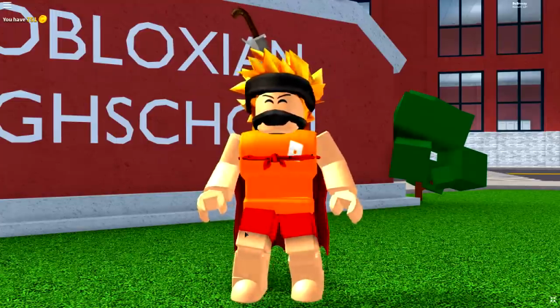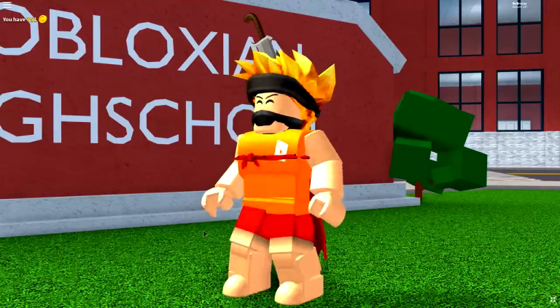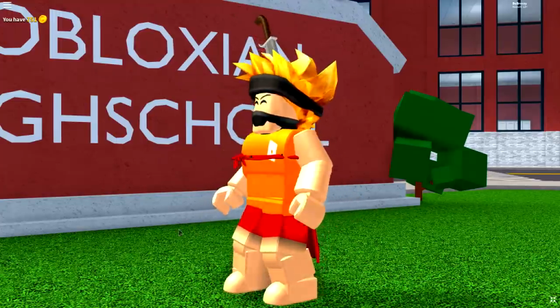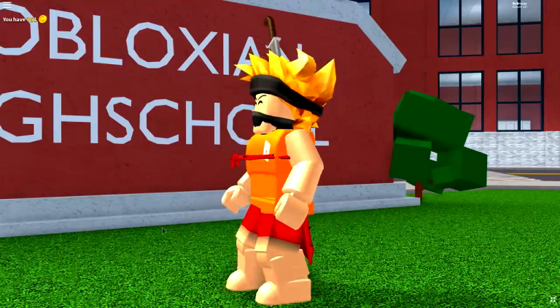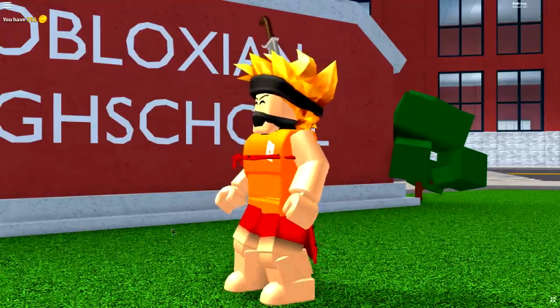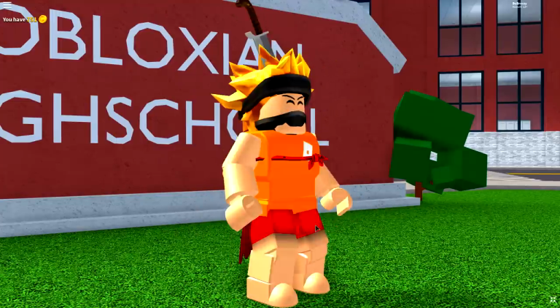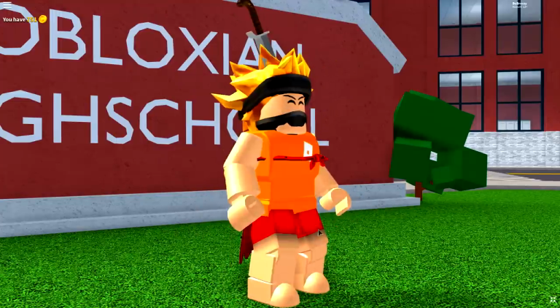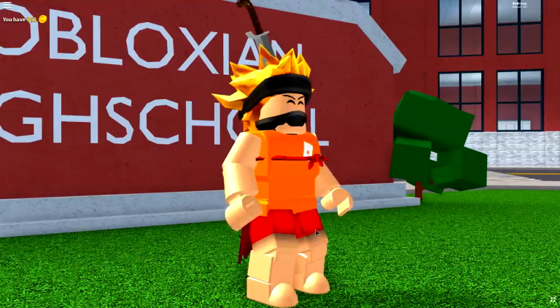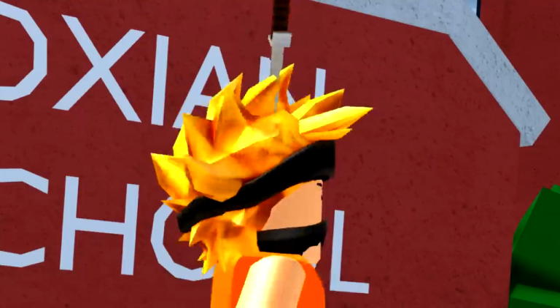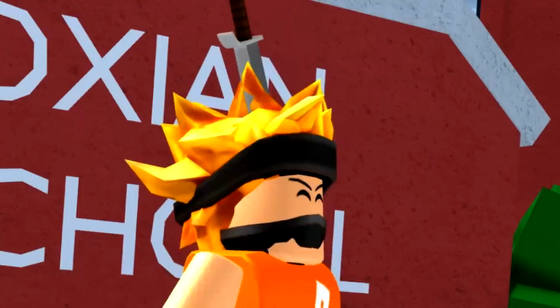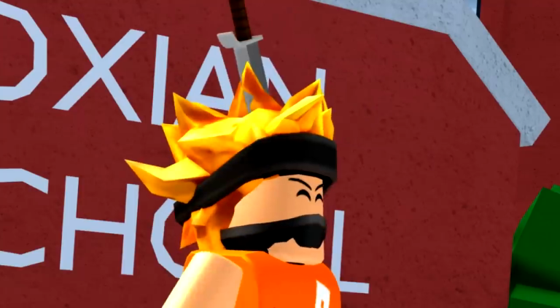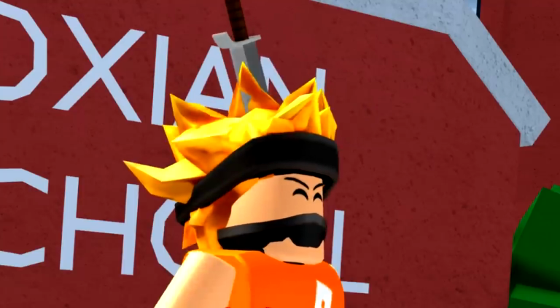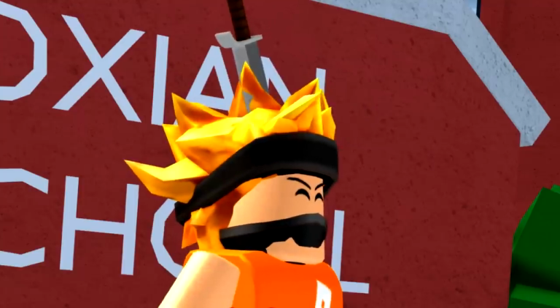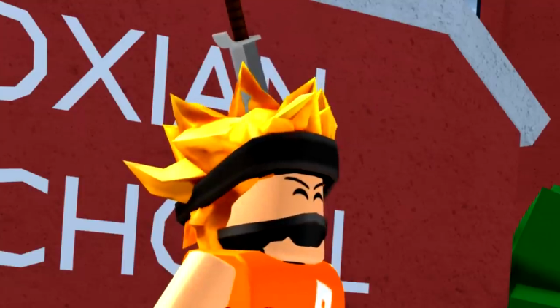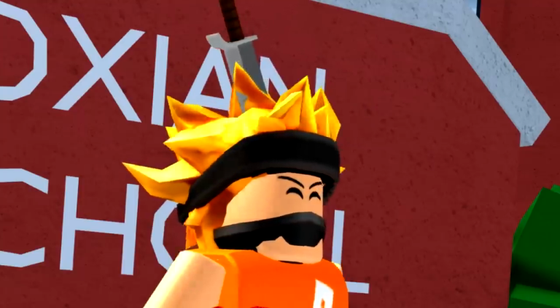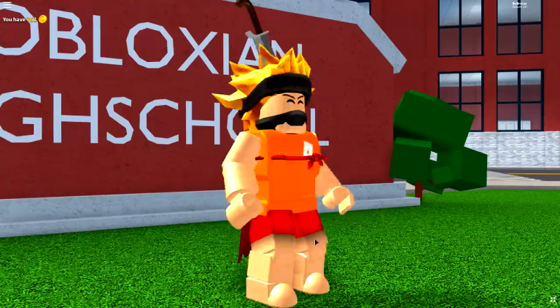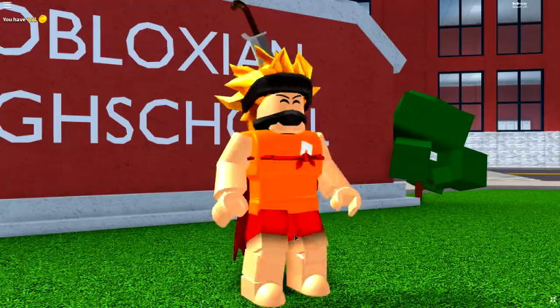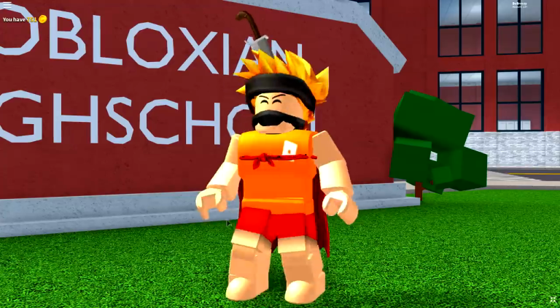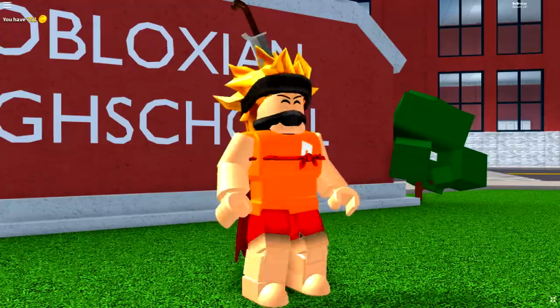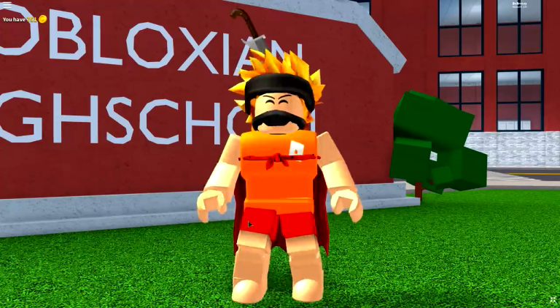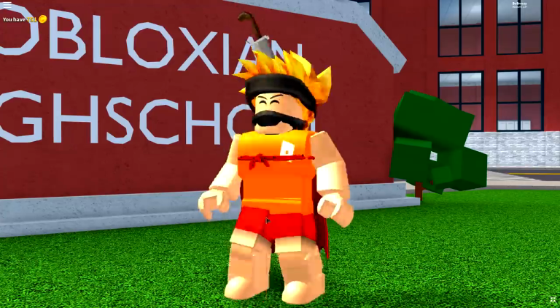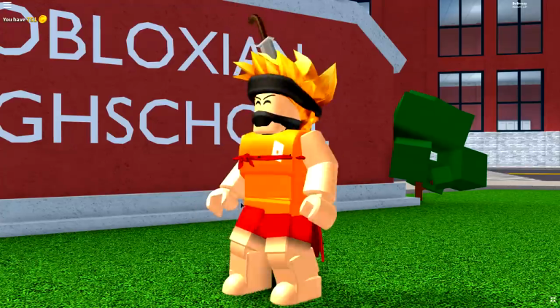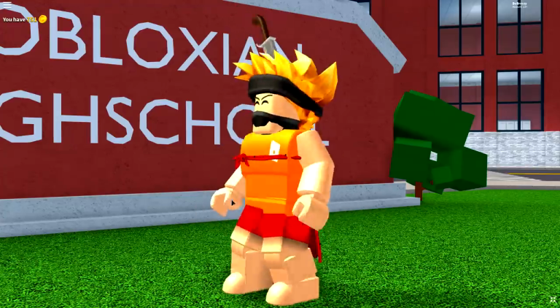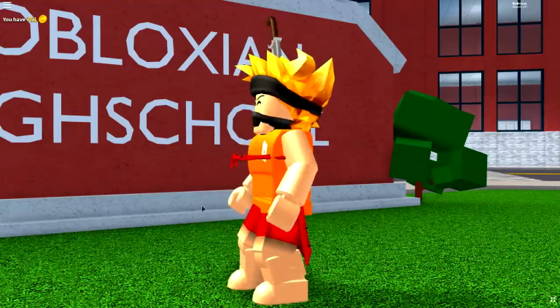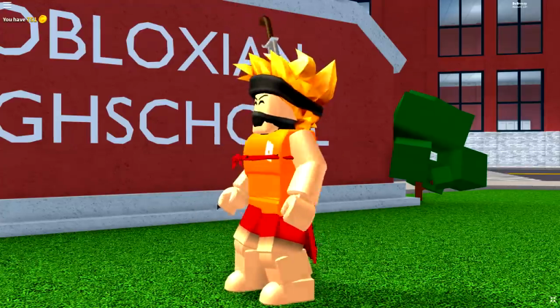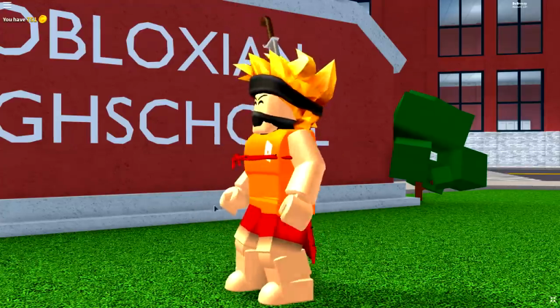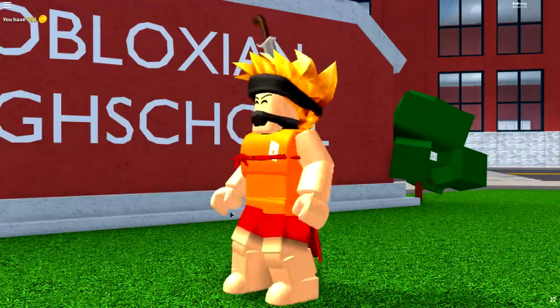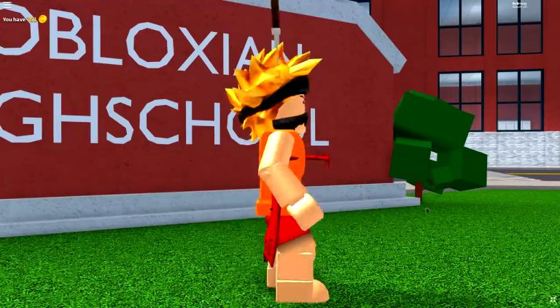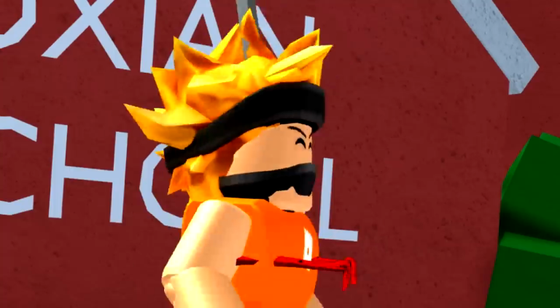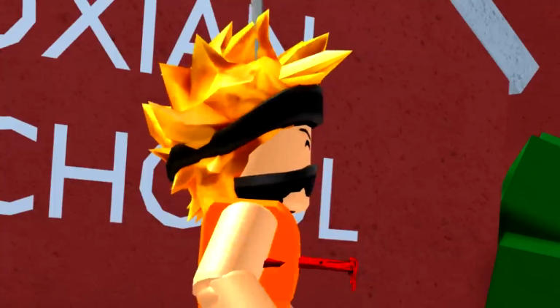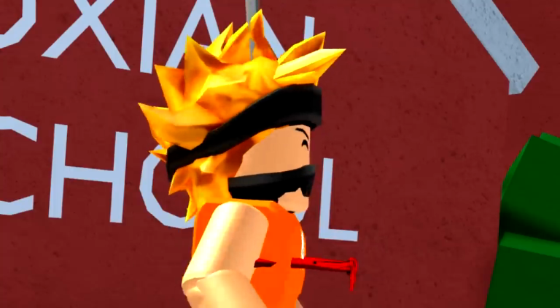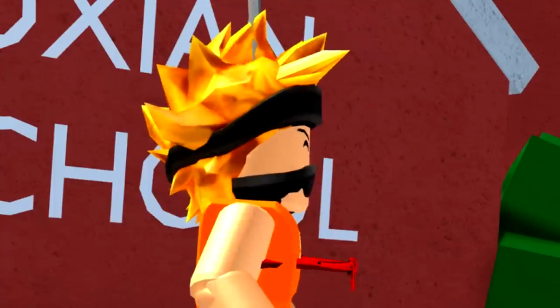Whoa, why do I feel so dizzy? Wait — is that a sword in my head? Oh jeez, Chum Chum, I know it was you. Where are you?